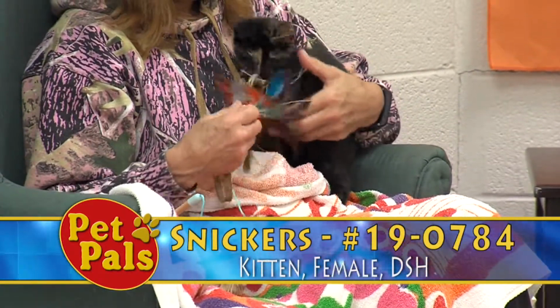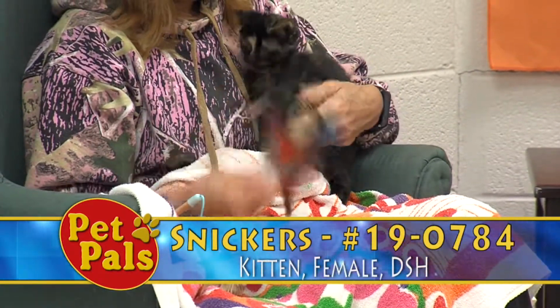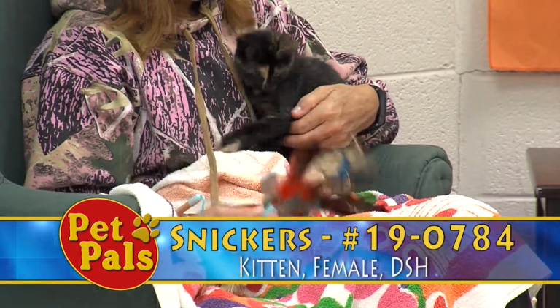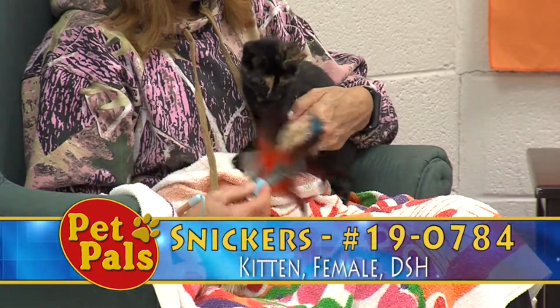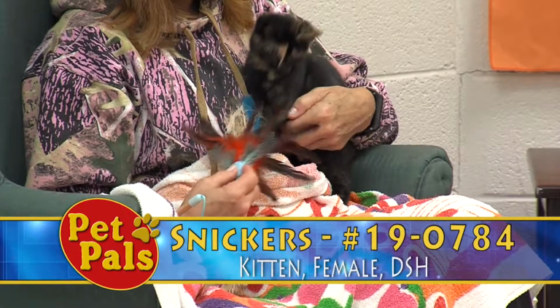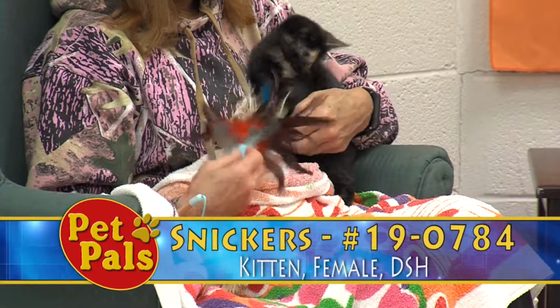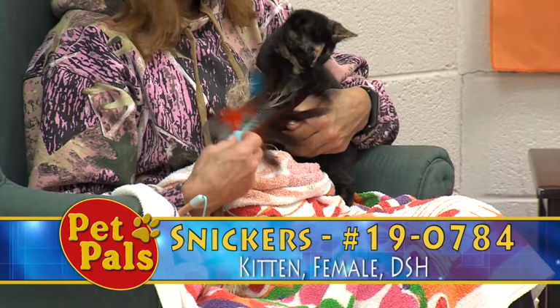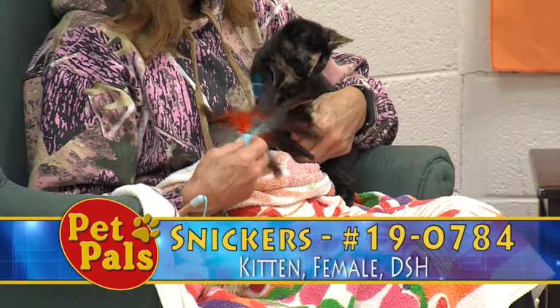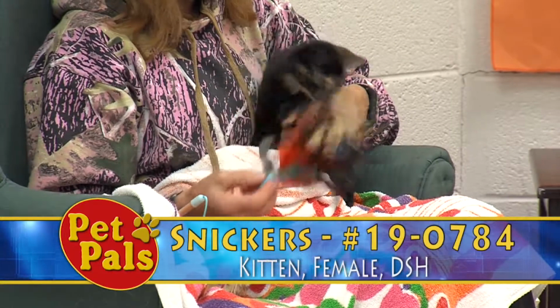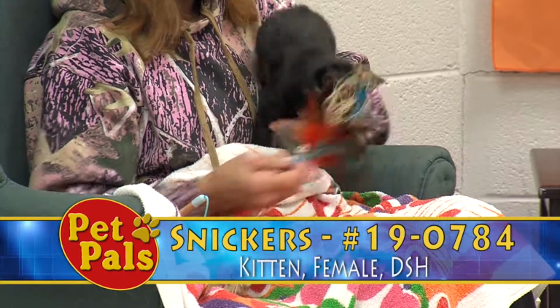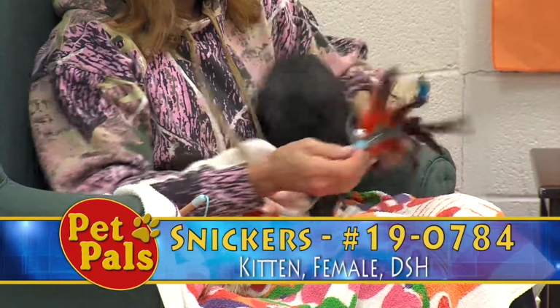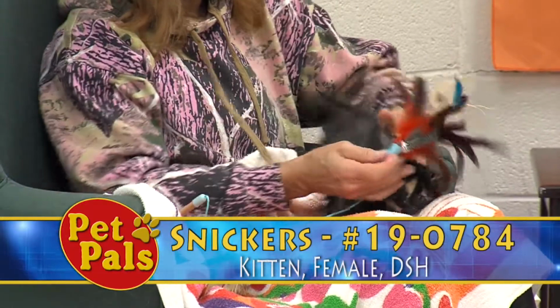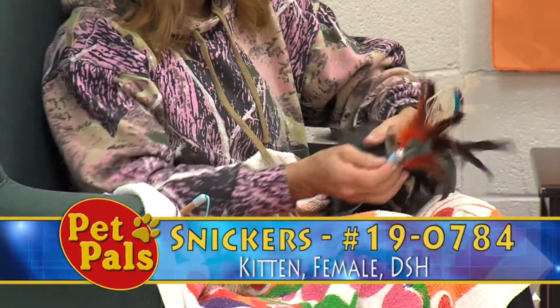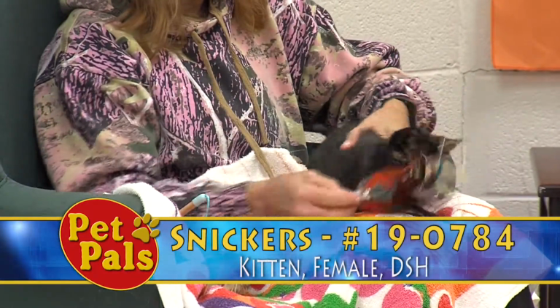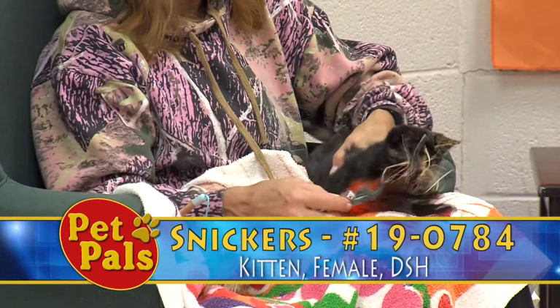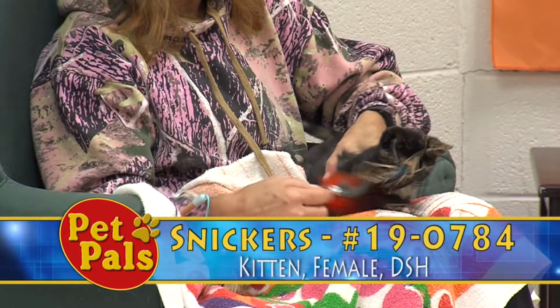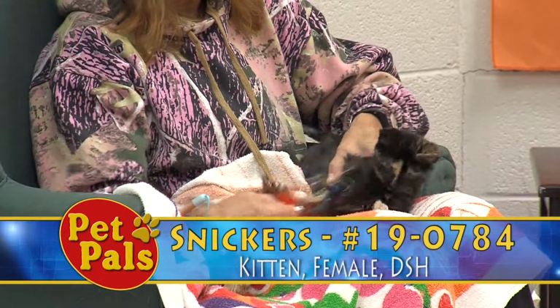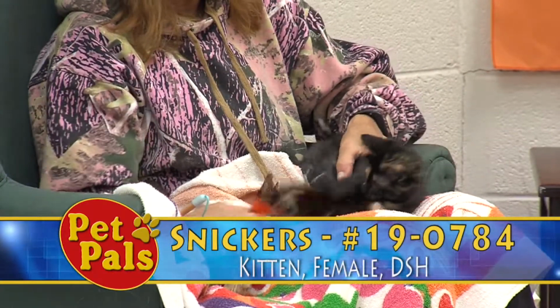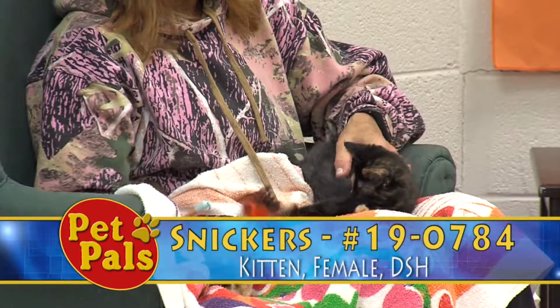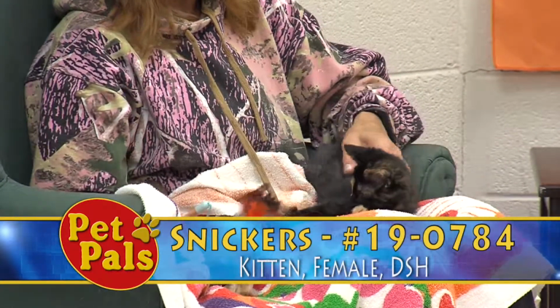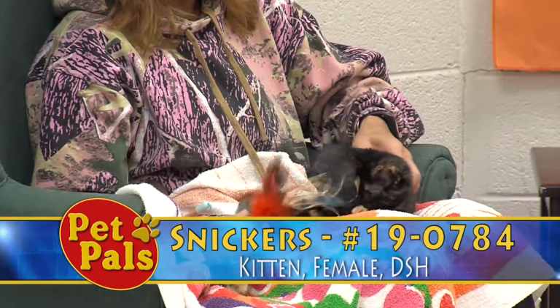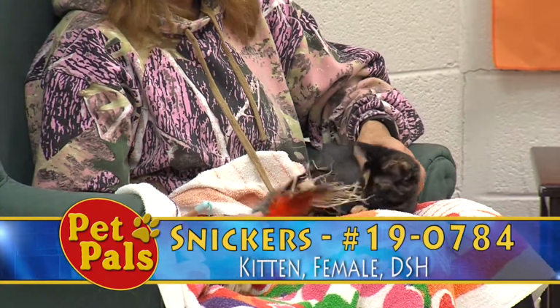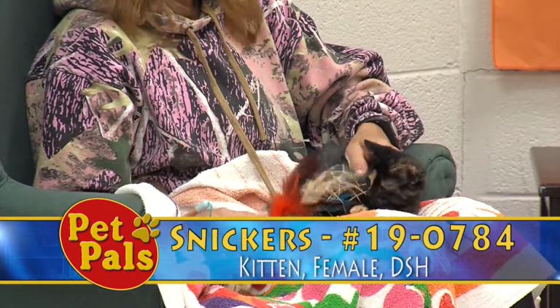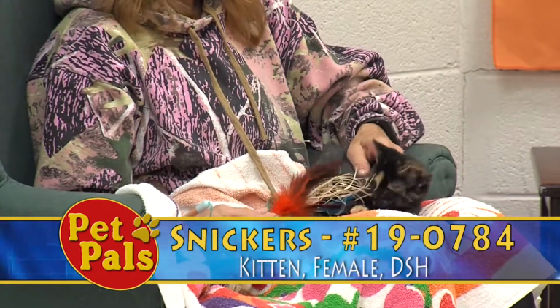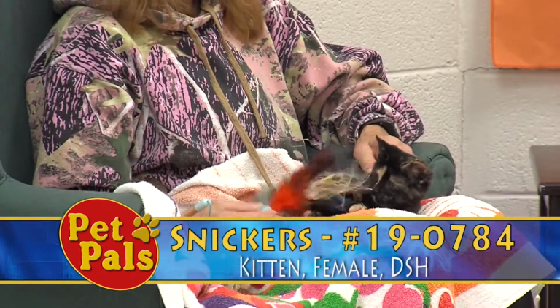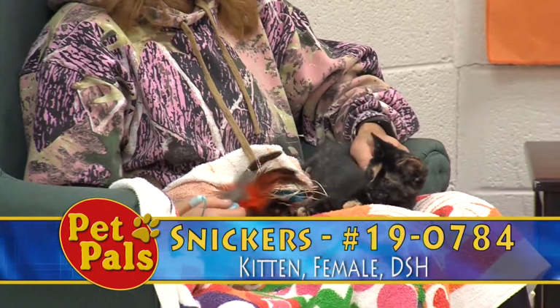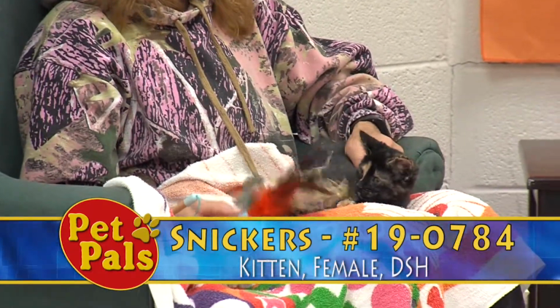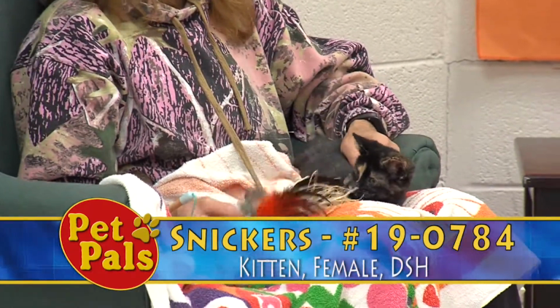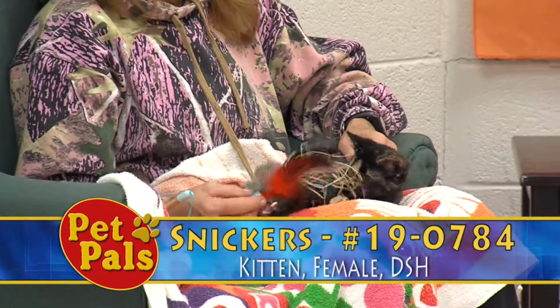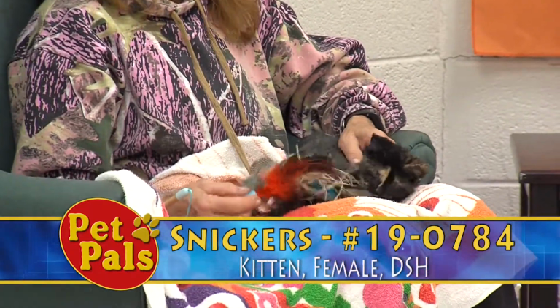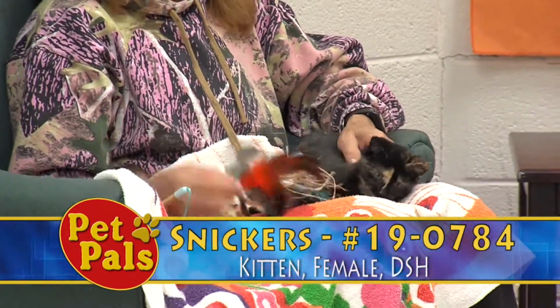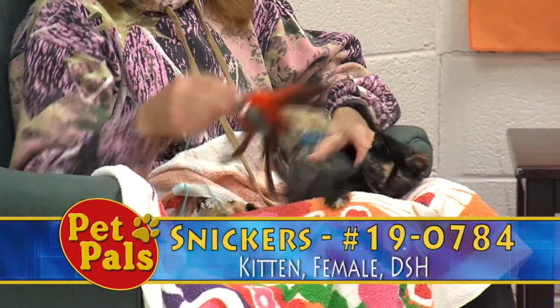So once again her name's Snickers — we can see she's a playful little kitten and she's looking for her next home.